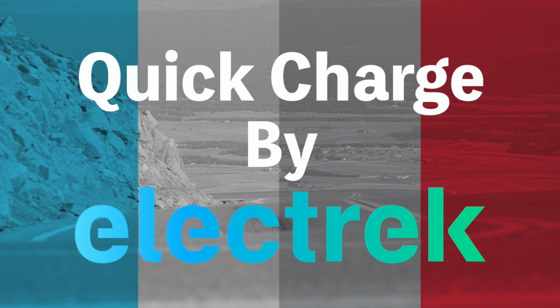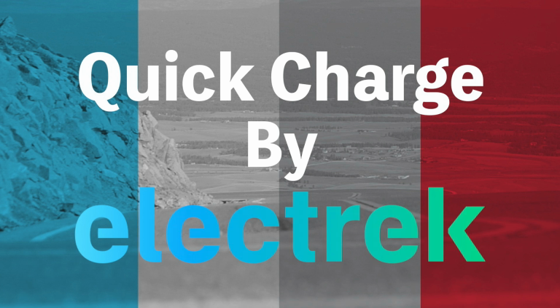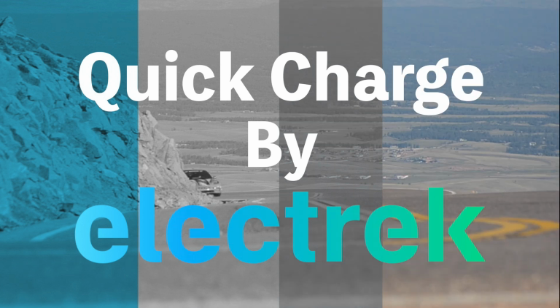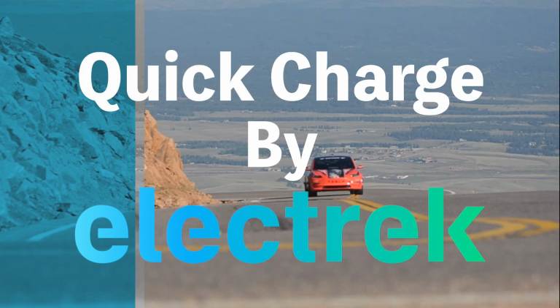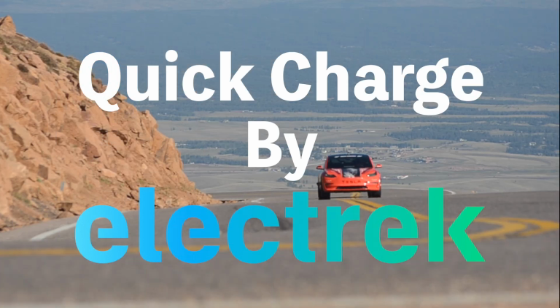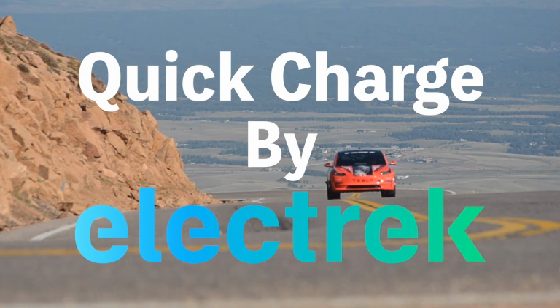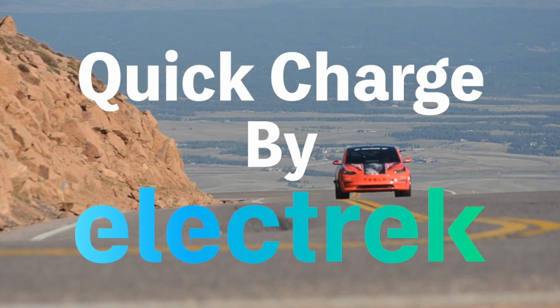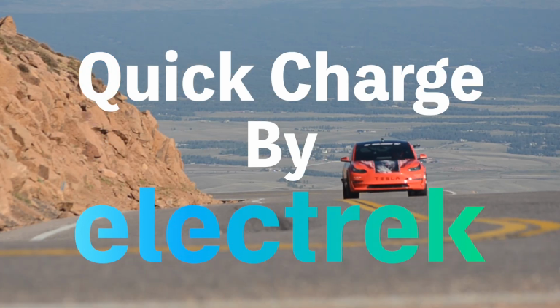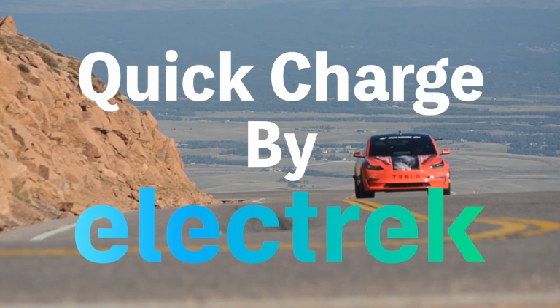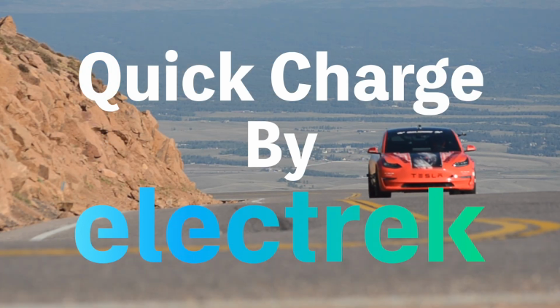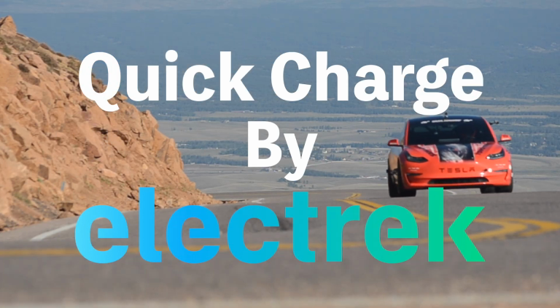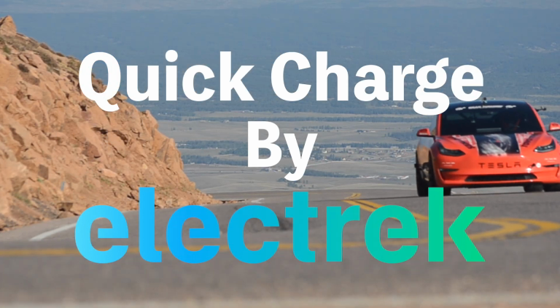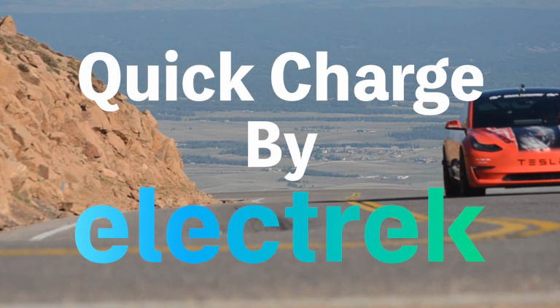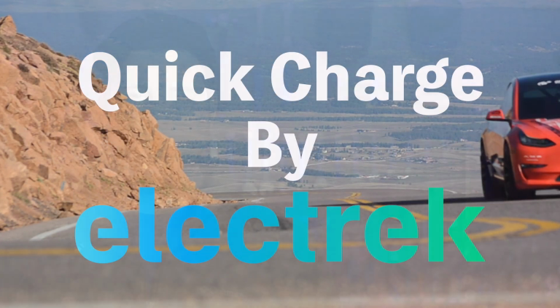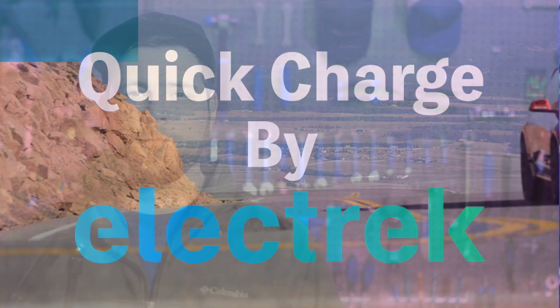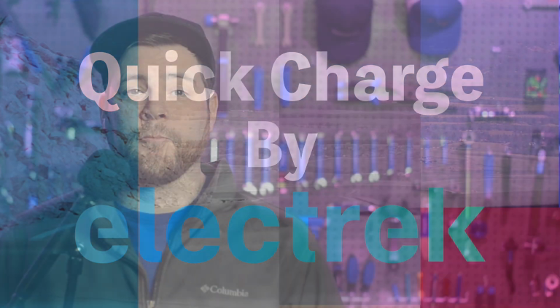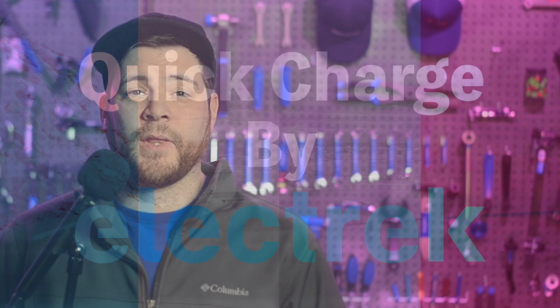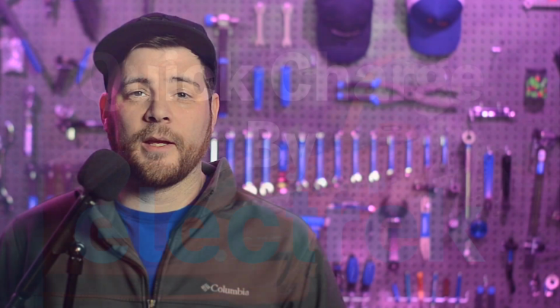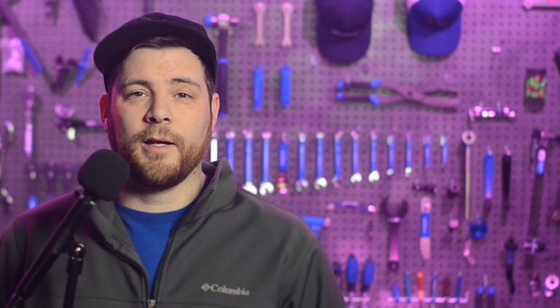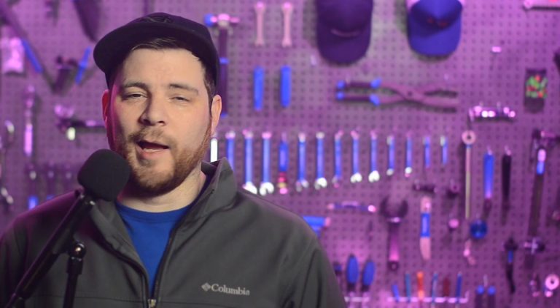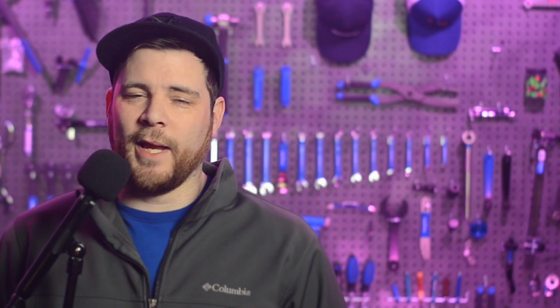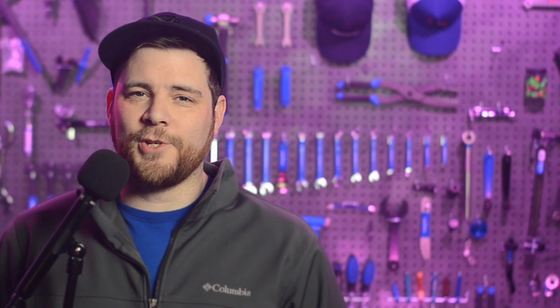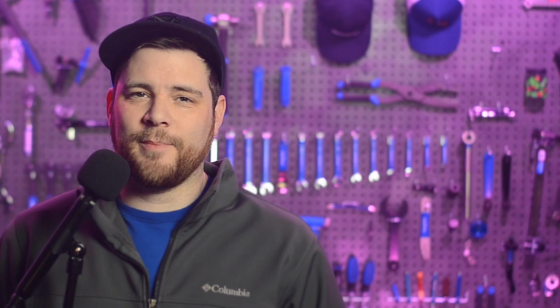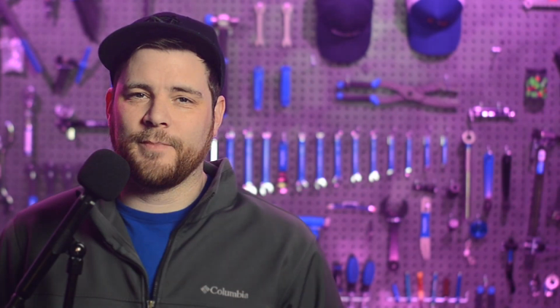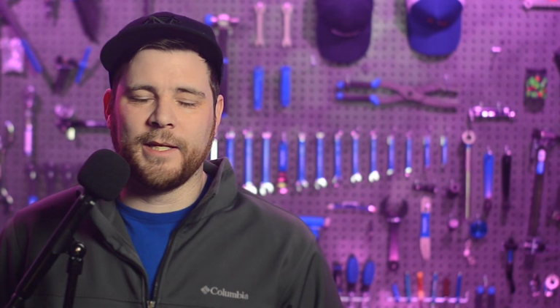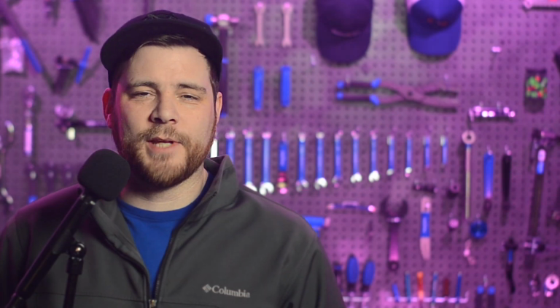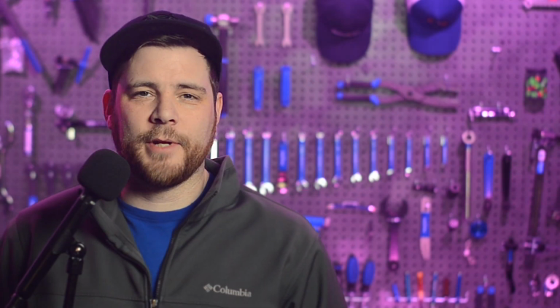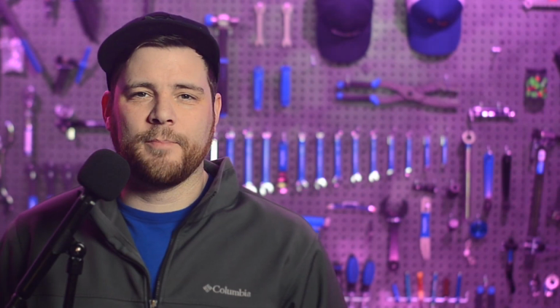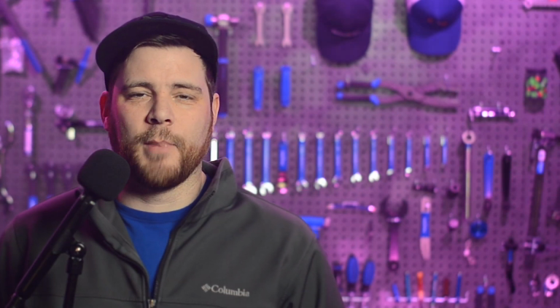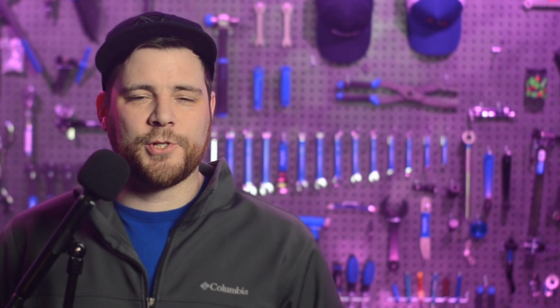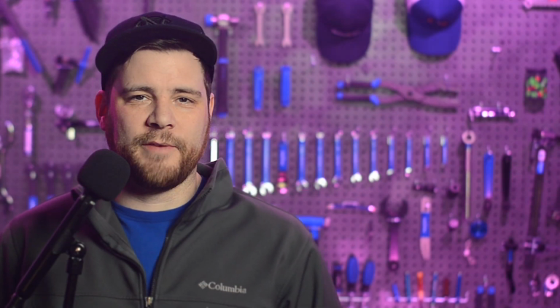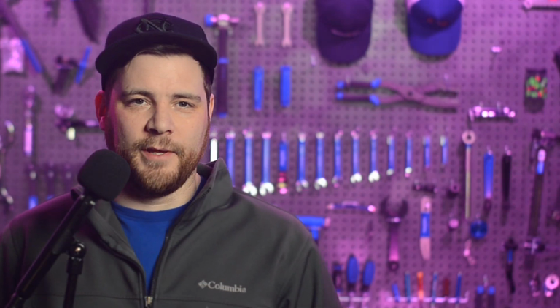Hello, and welcome to Quick Charge by Electrek. I'm Mikey G, and it's Saturday, March 25th.